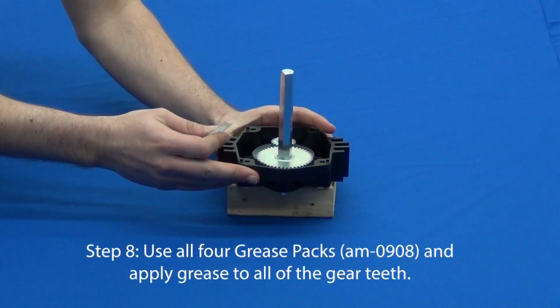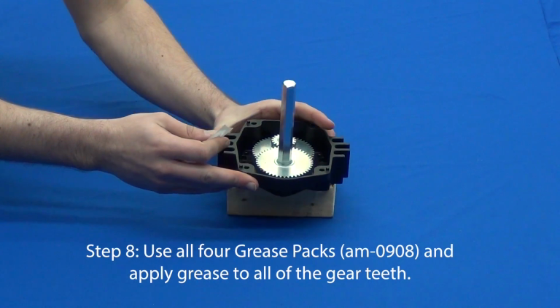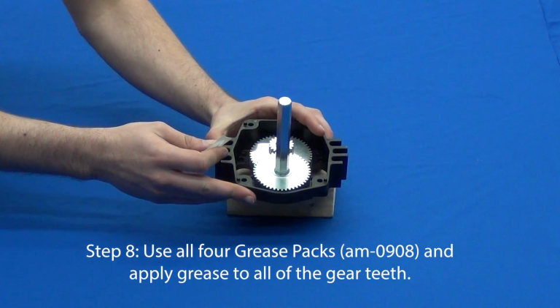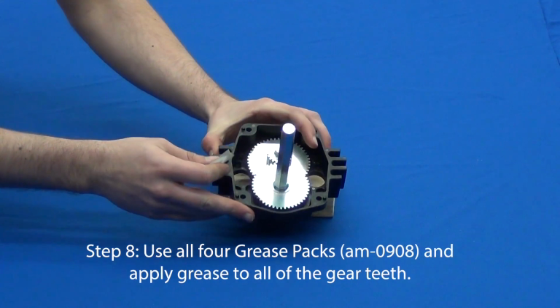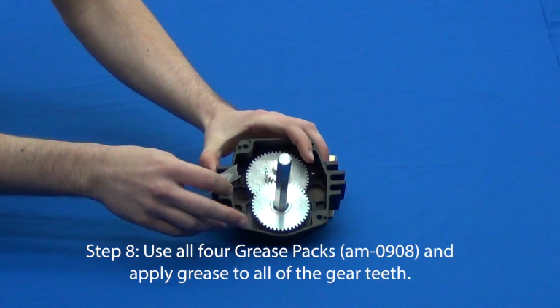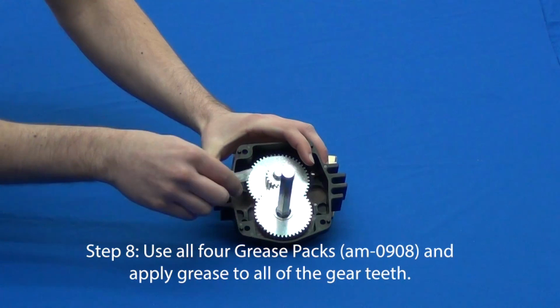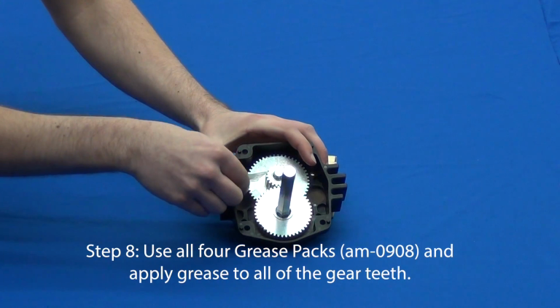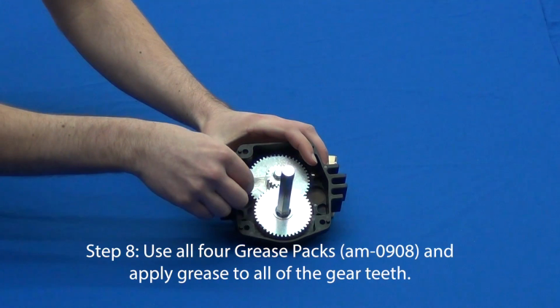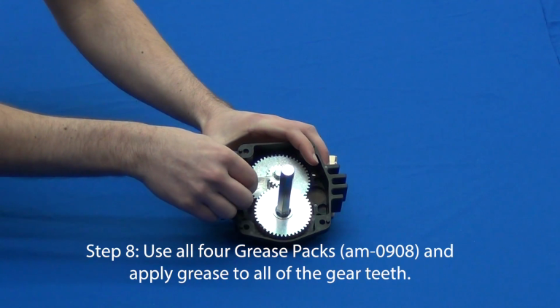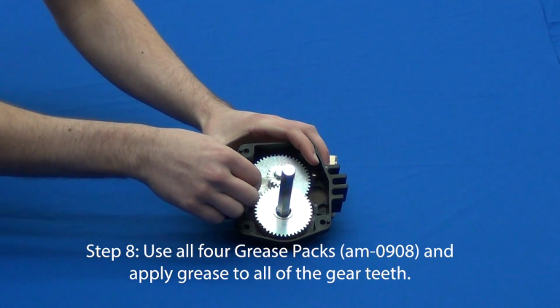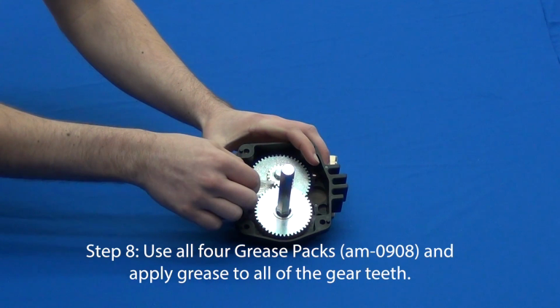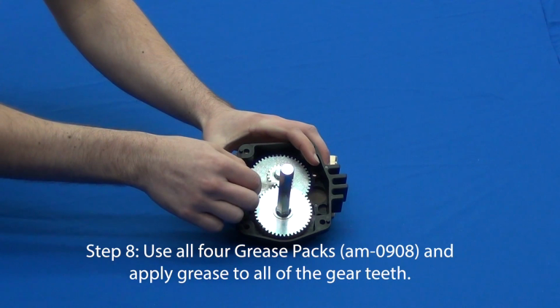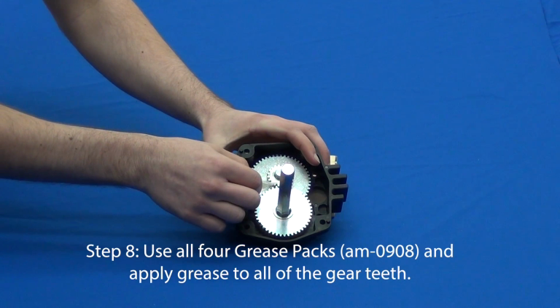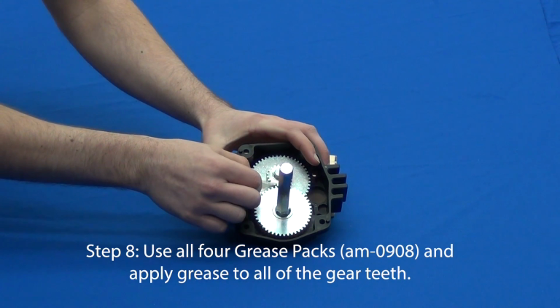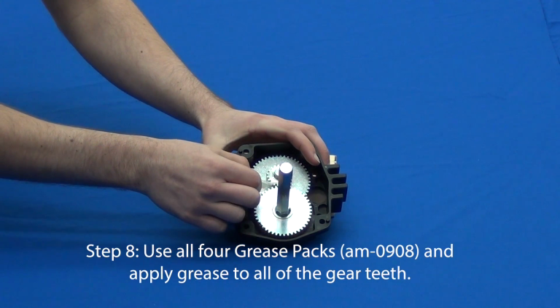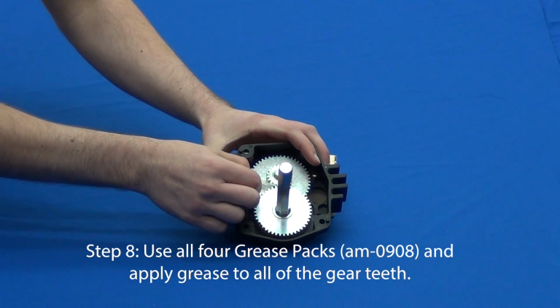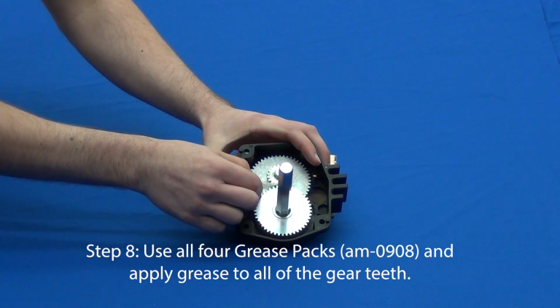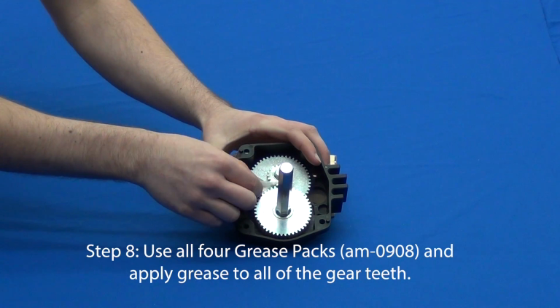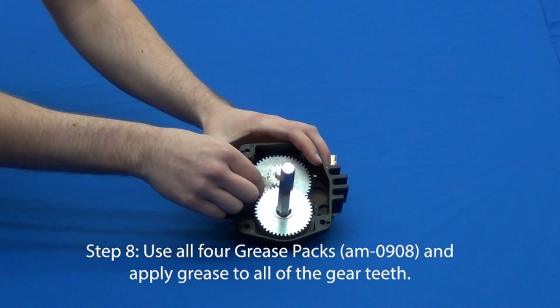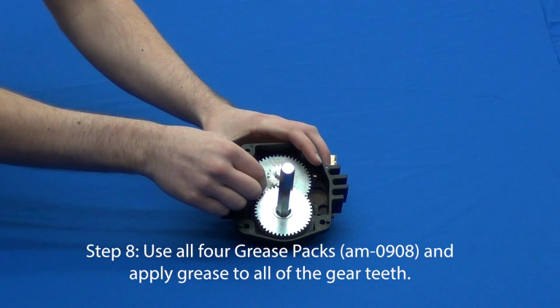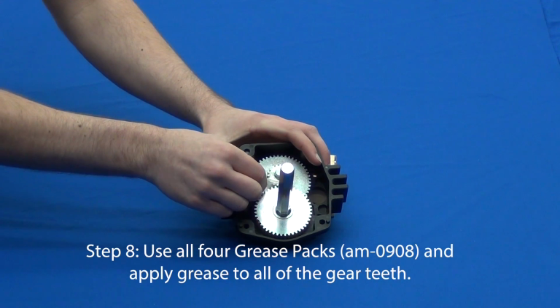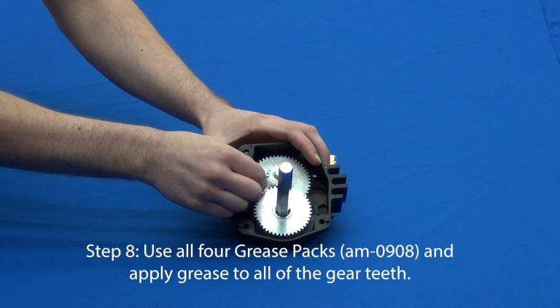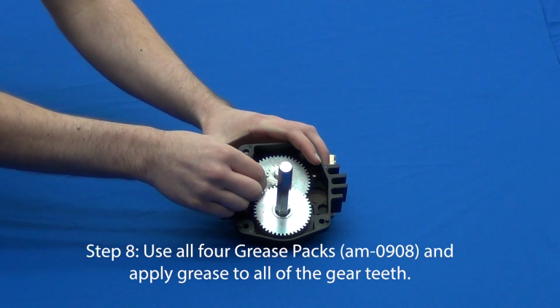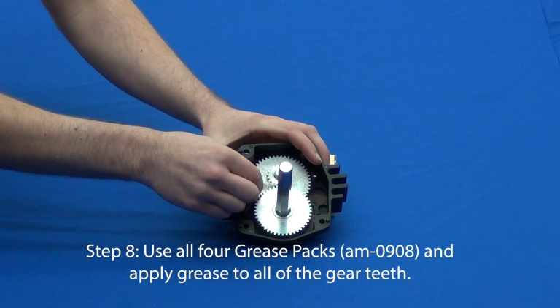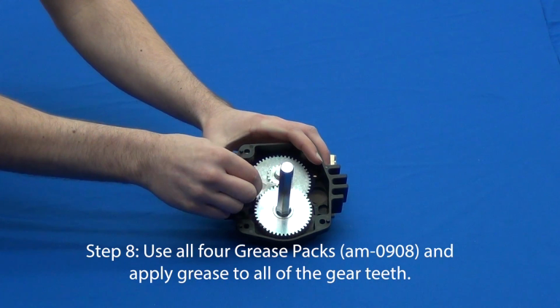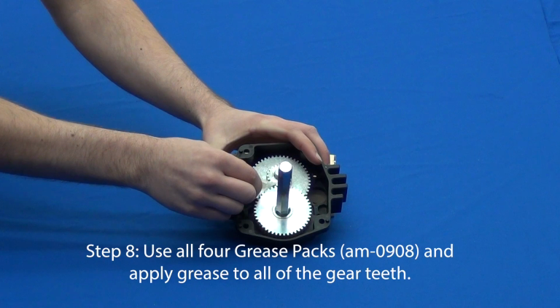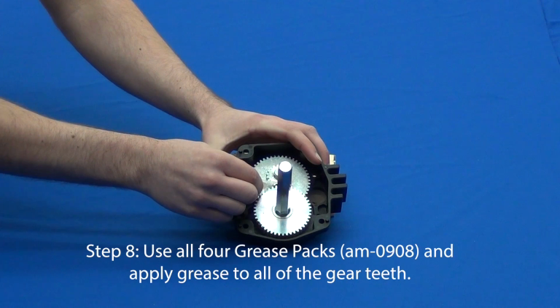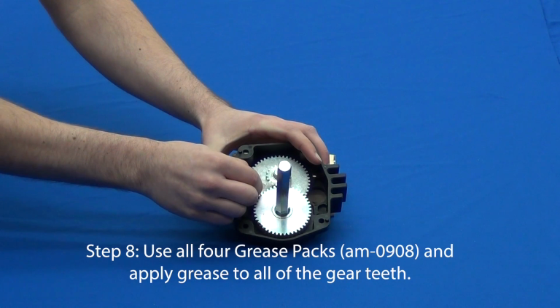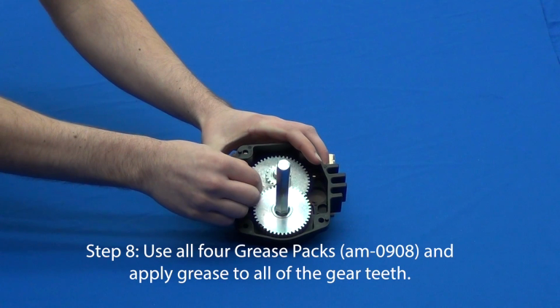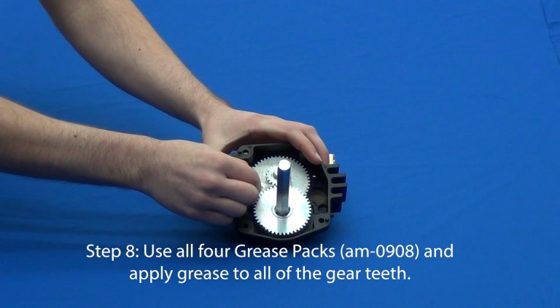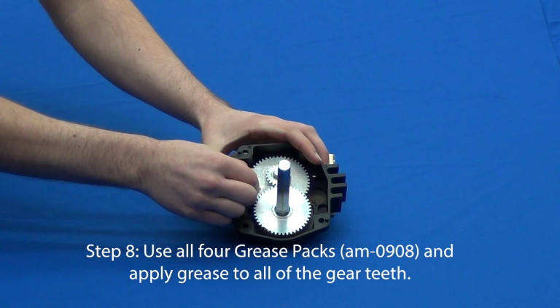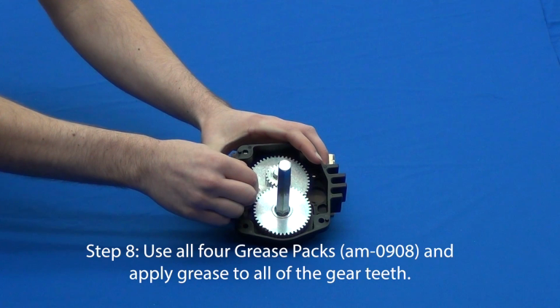Step eight is an important one: do not forget to apply grease to all of the gear teeth.